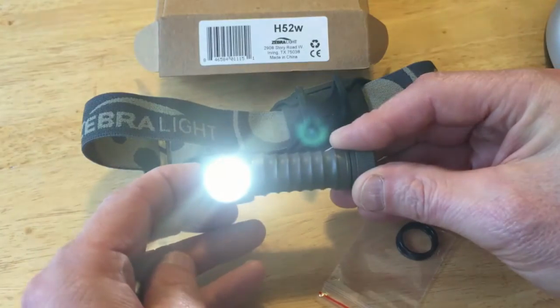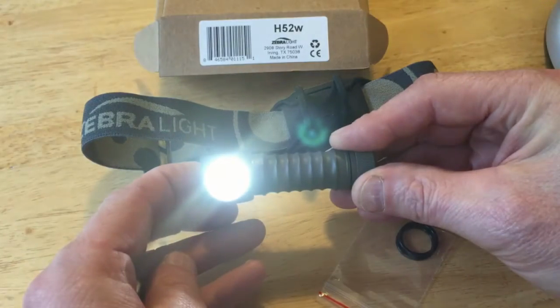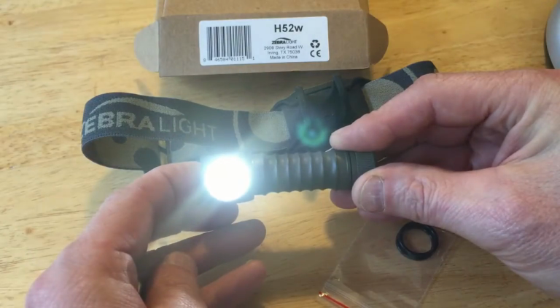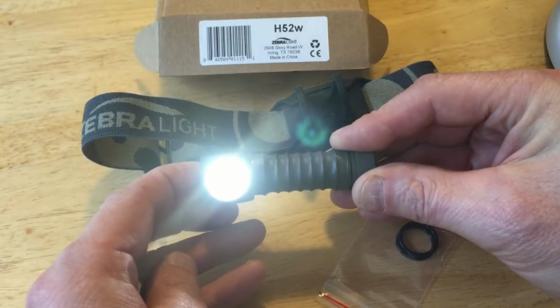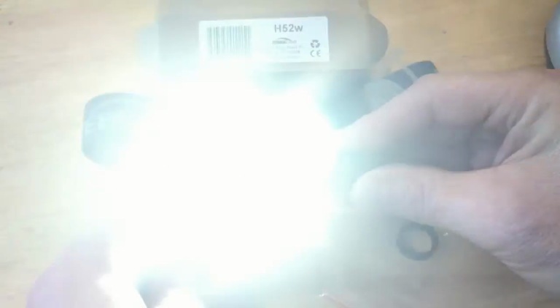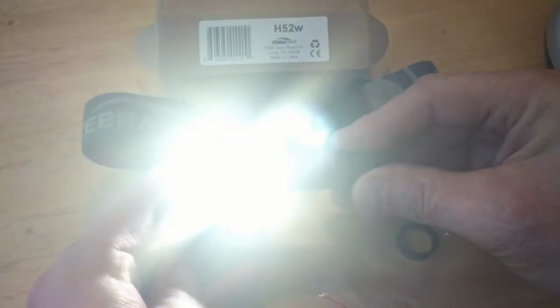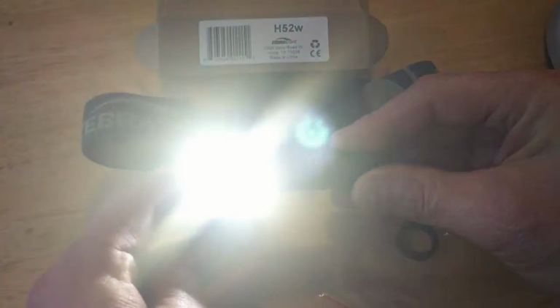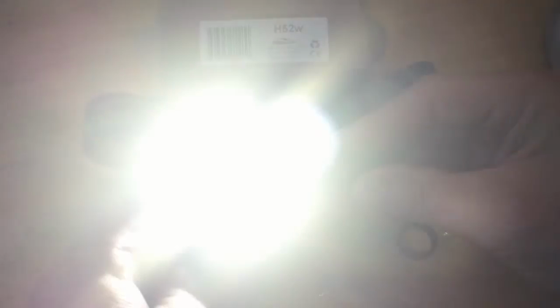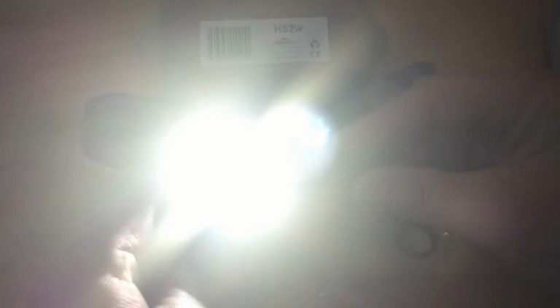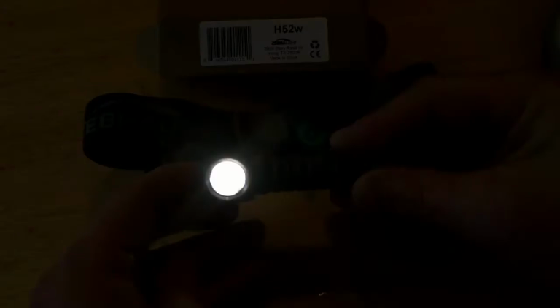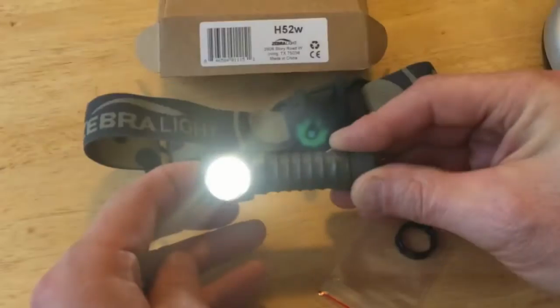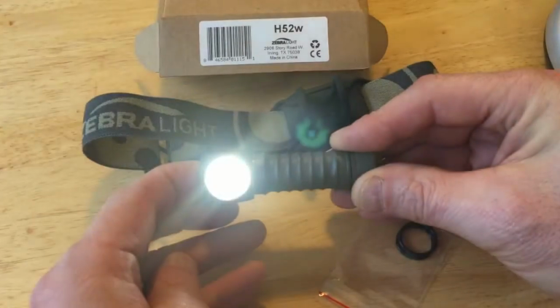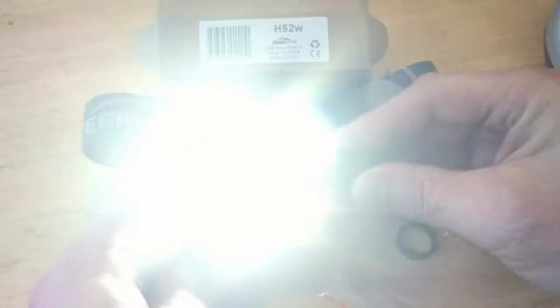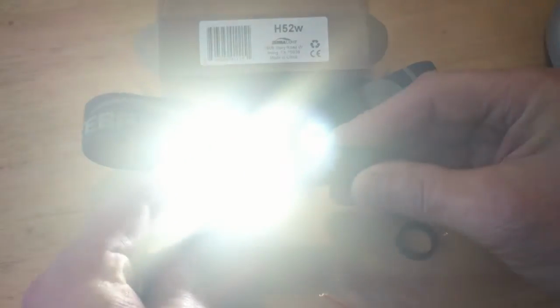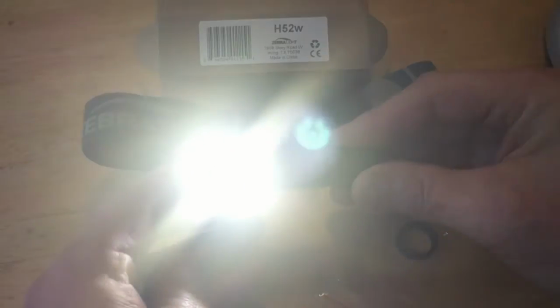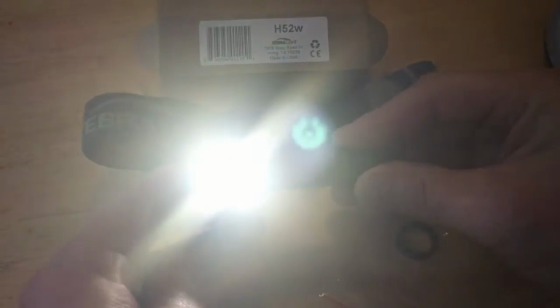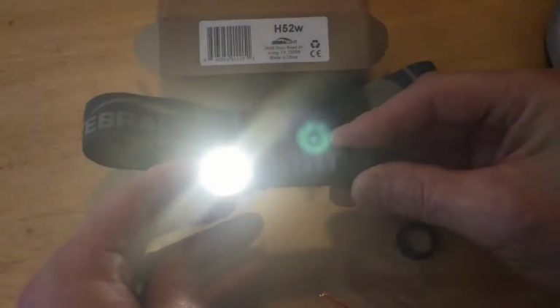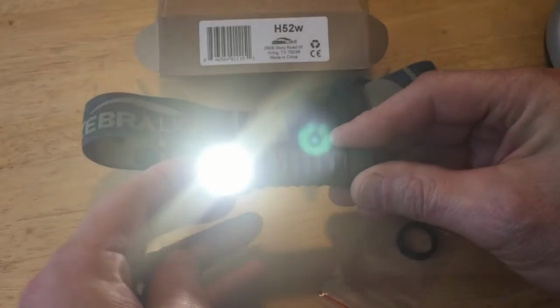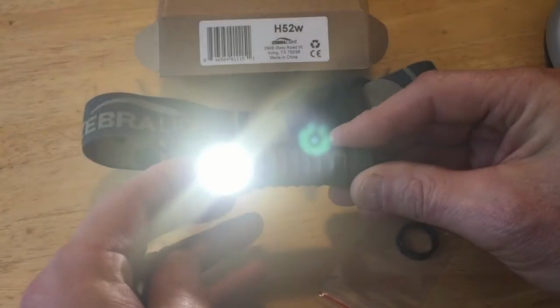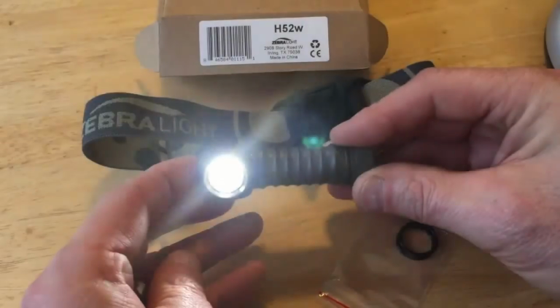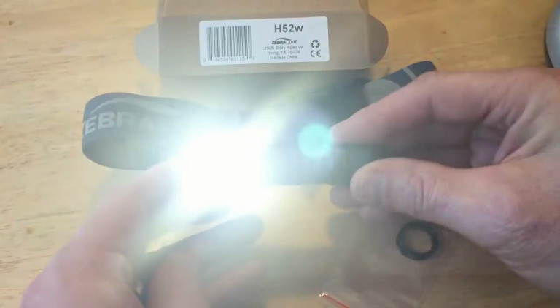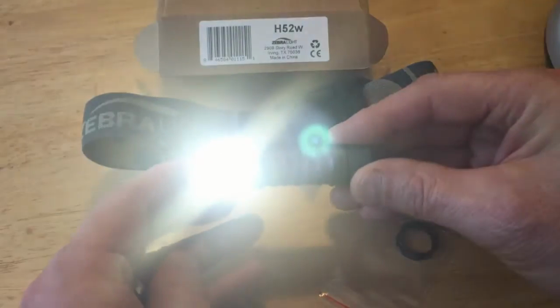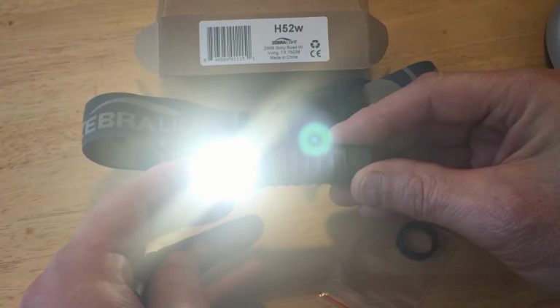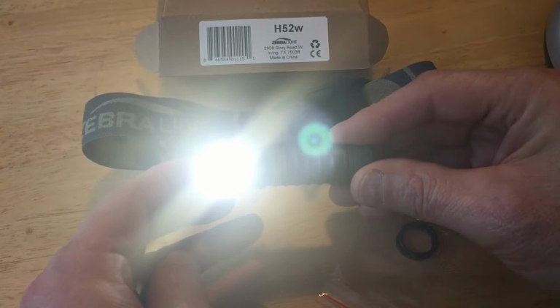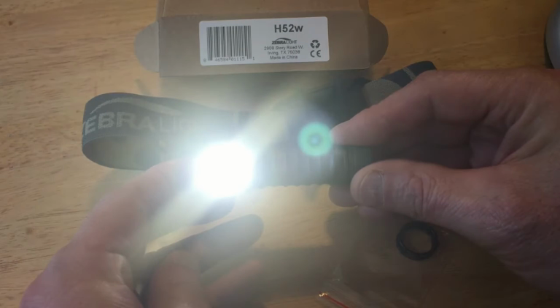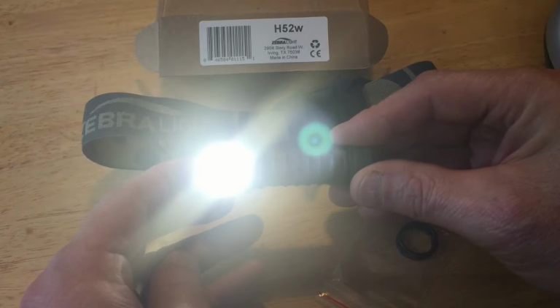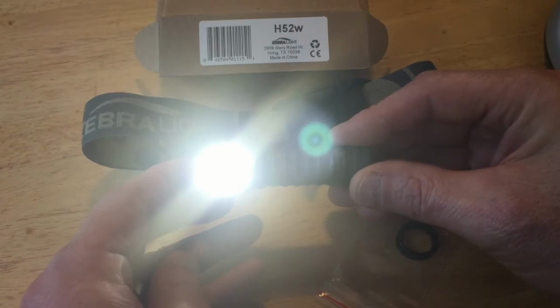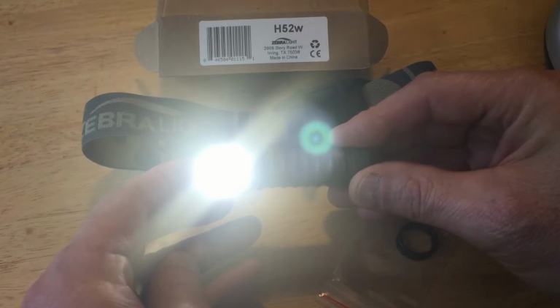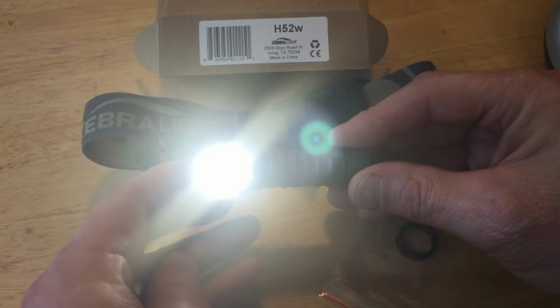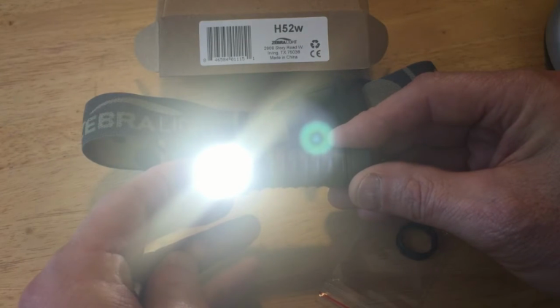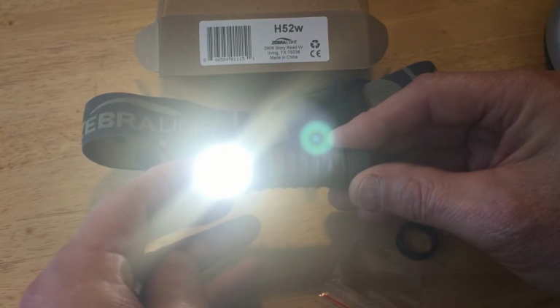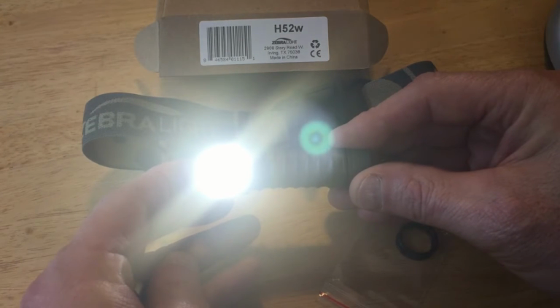I've been using it in the lower of the medium setting or the high of the low setting.